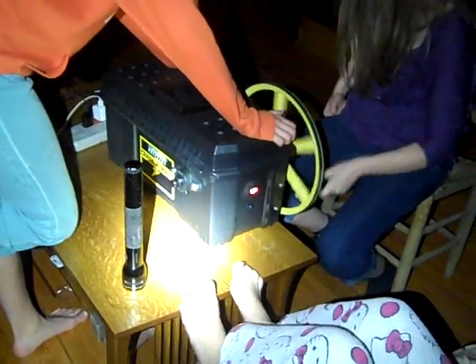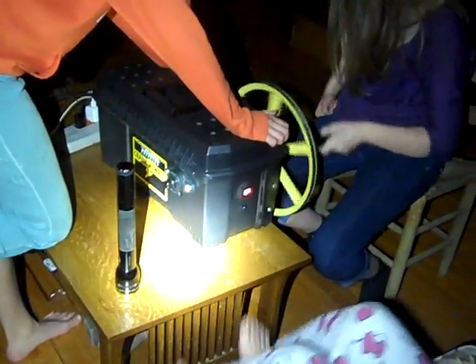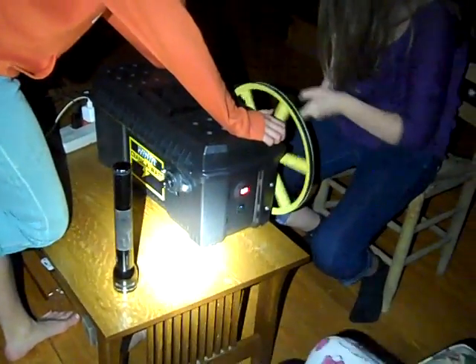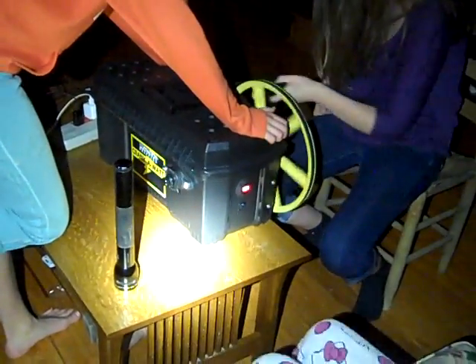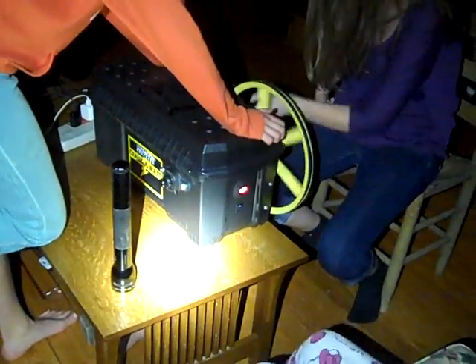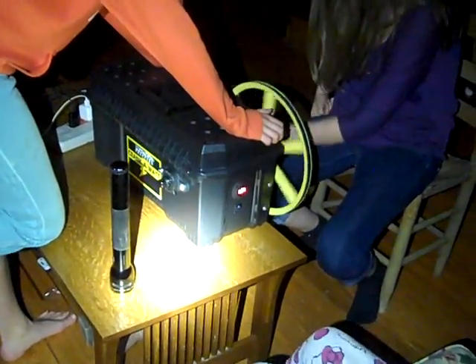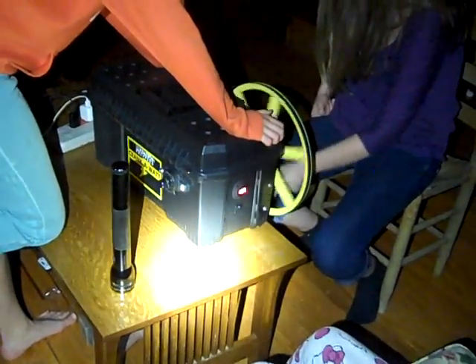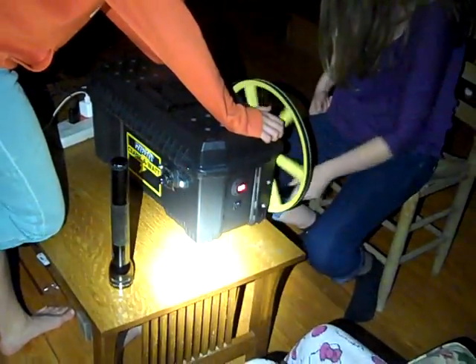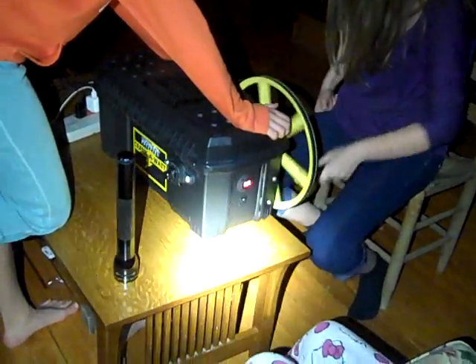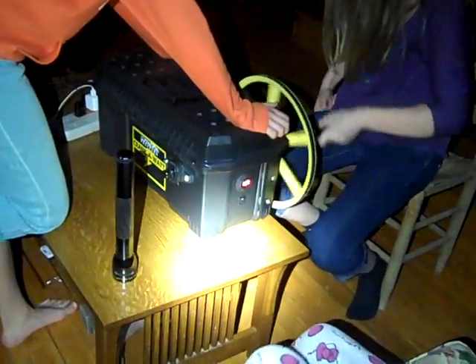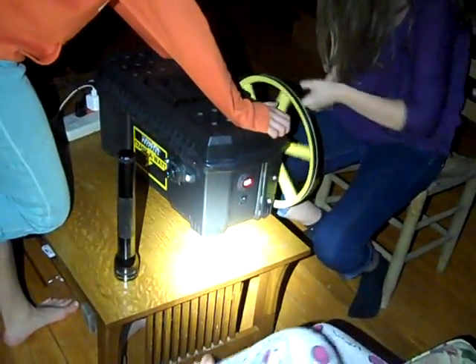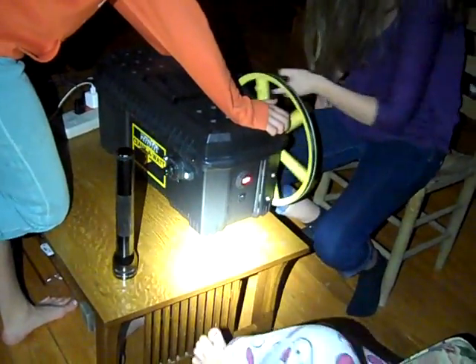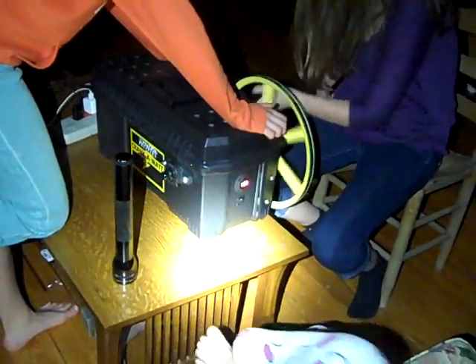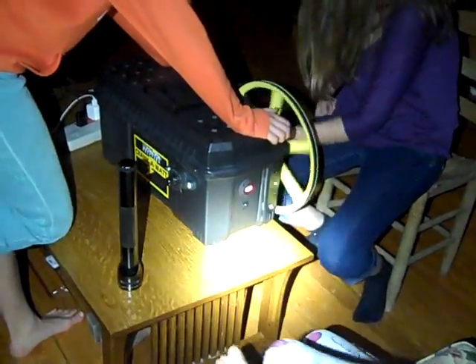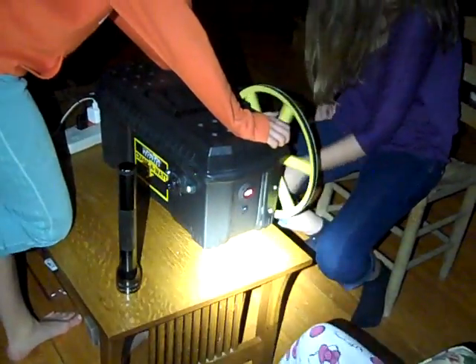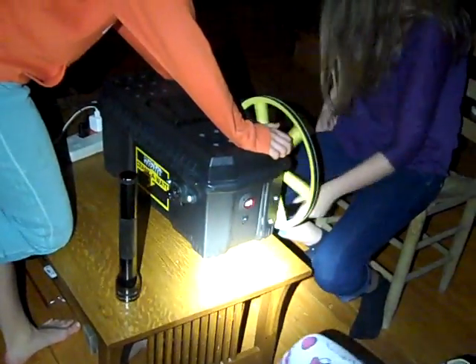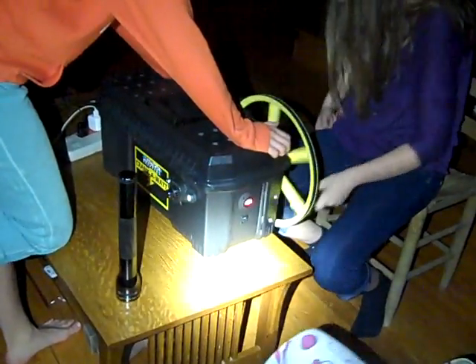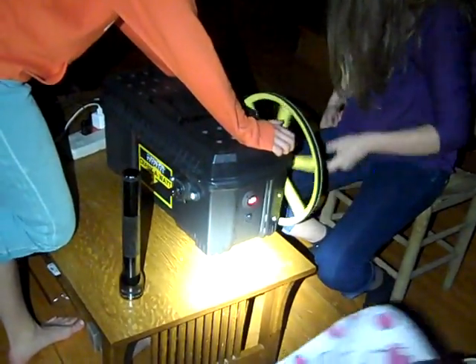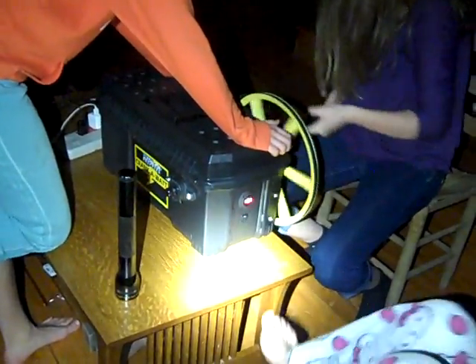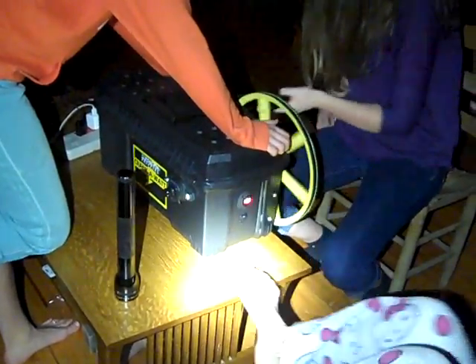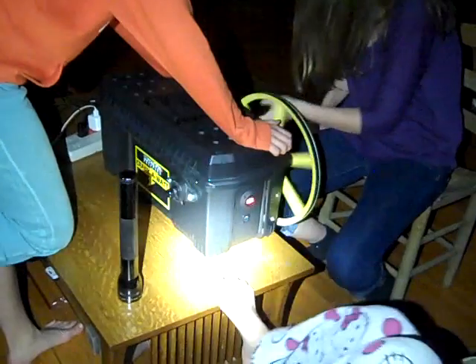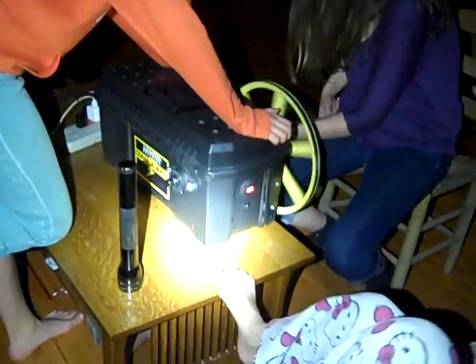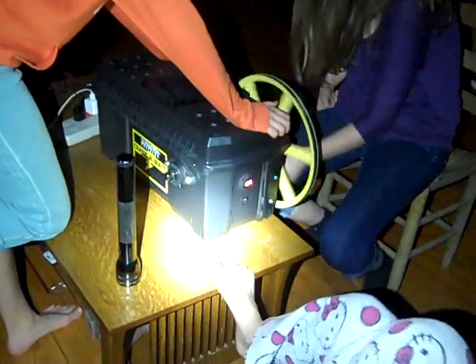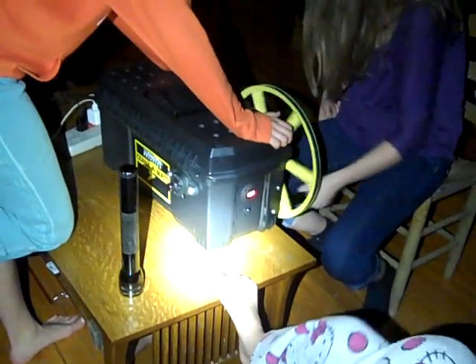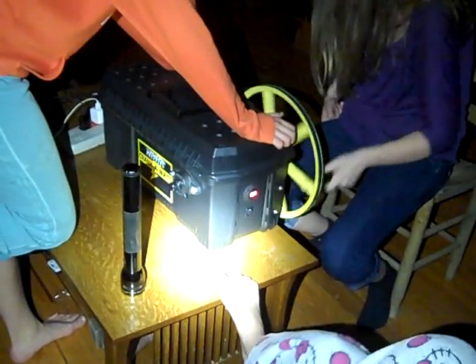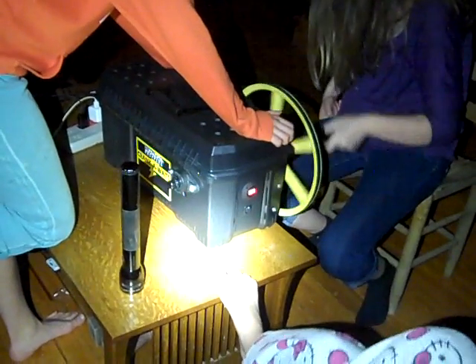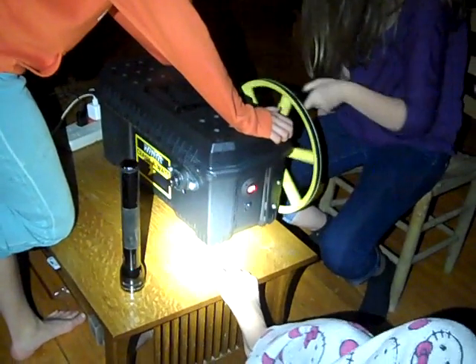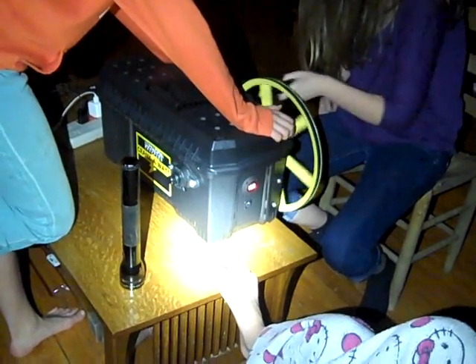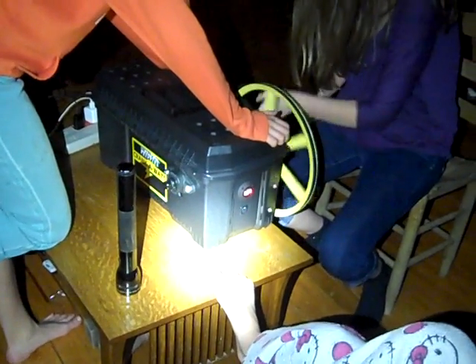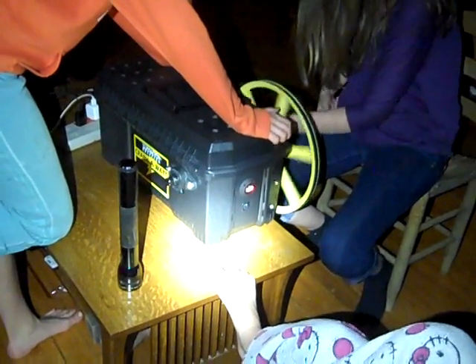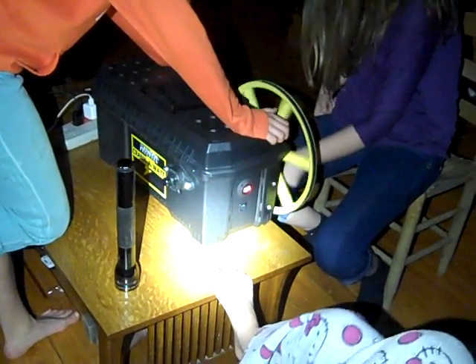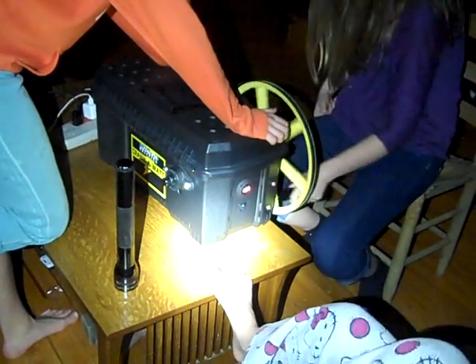Nothing will motivate children to produce electricity like keeping their cell phones maintained.